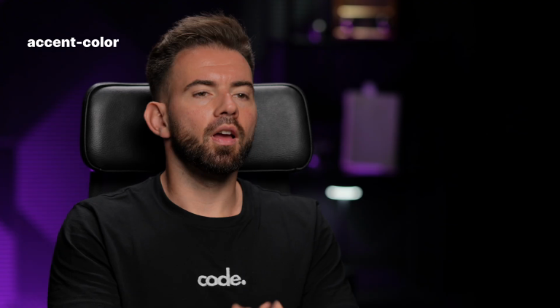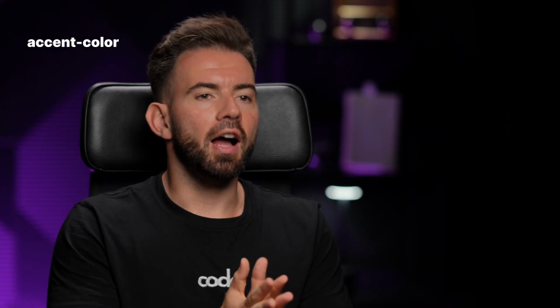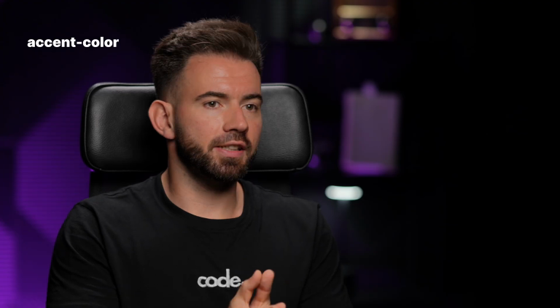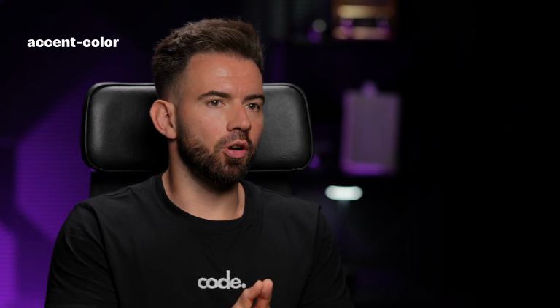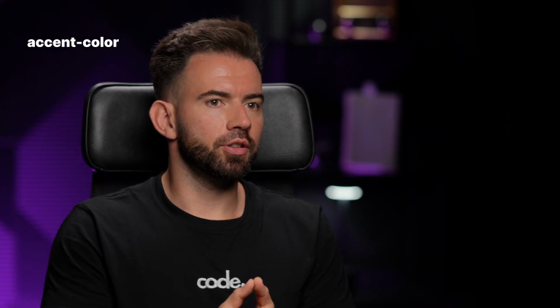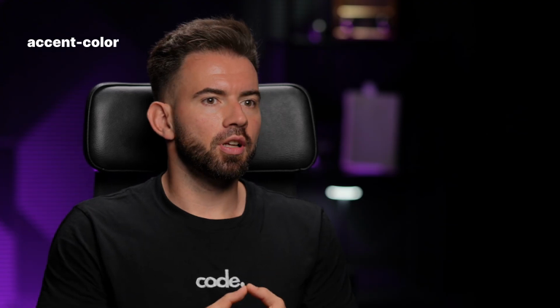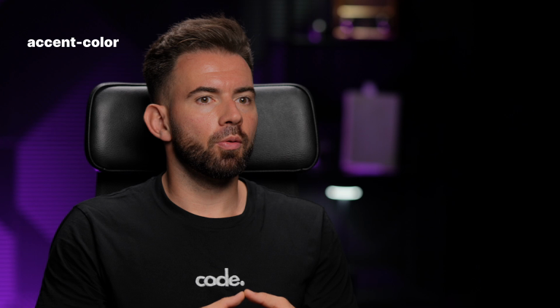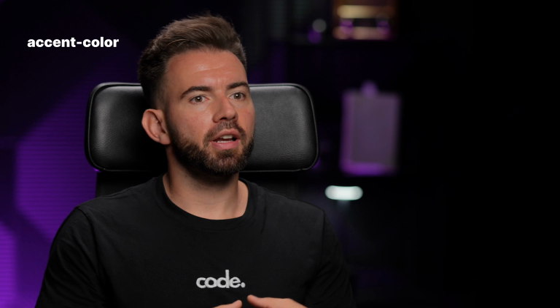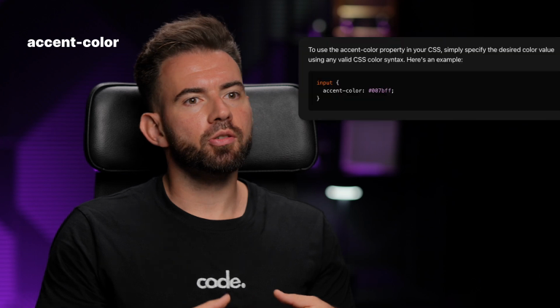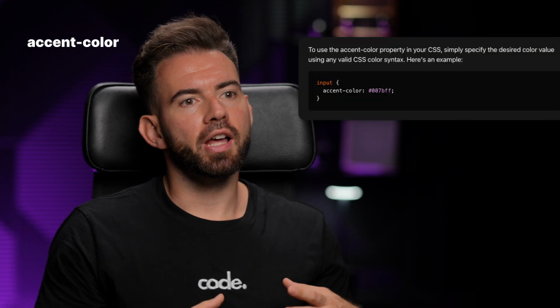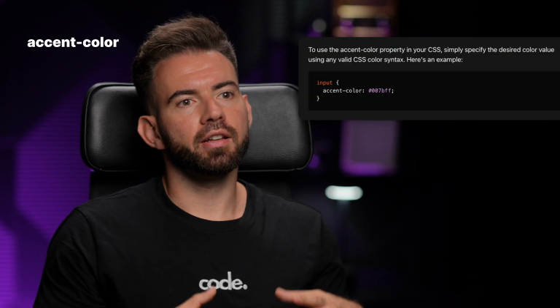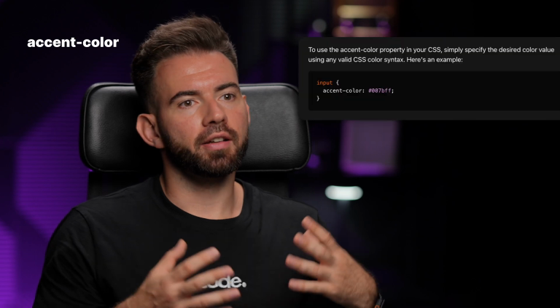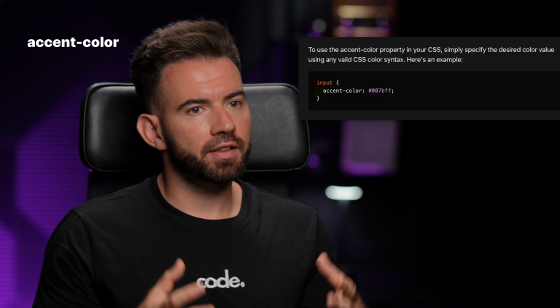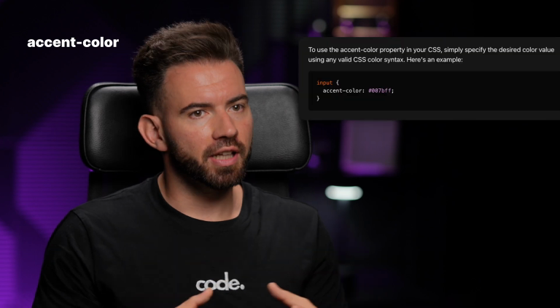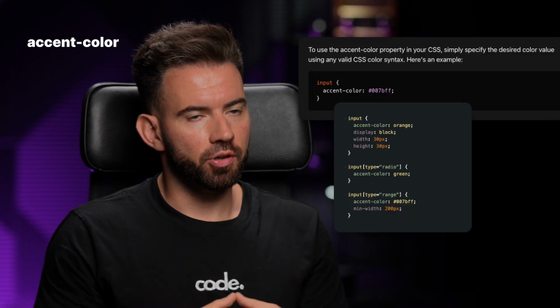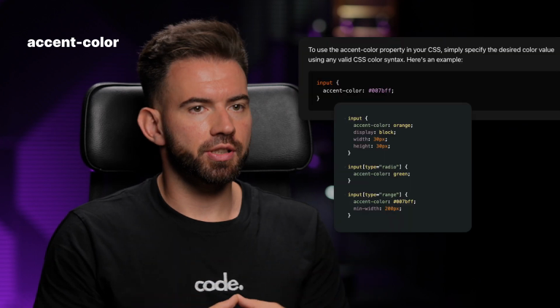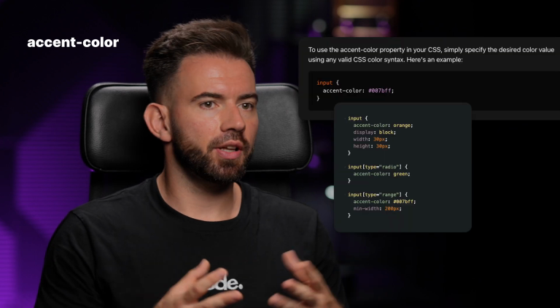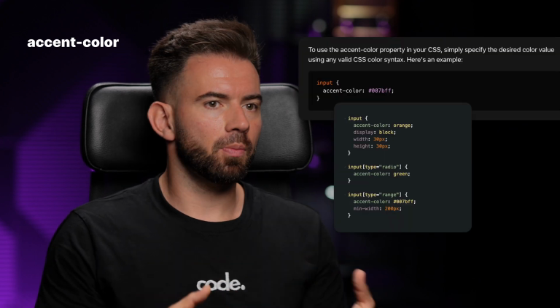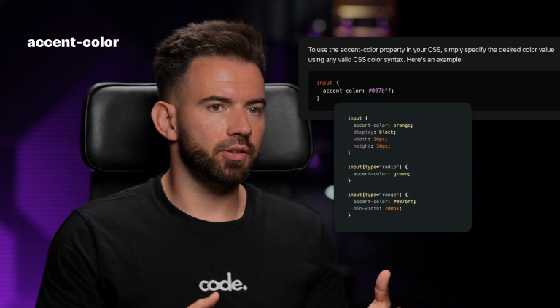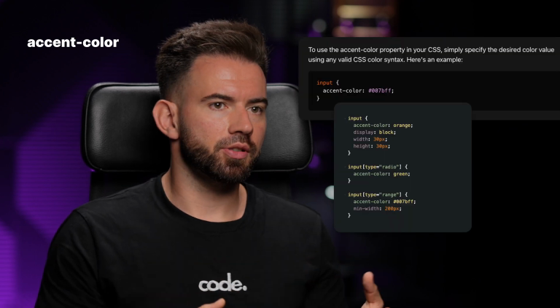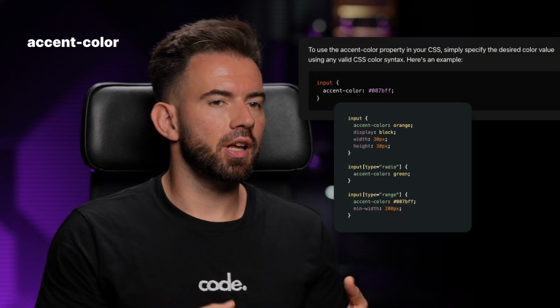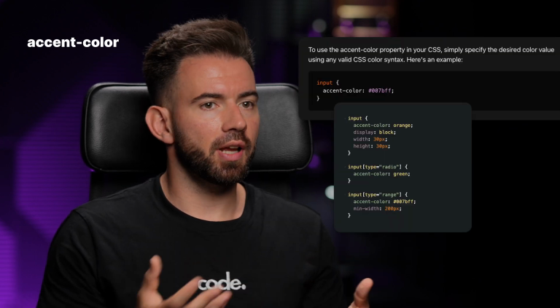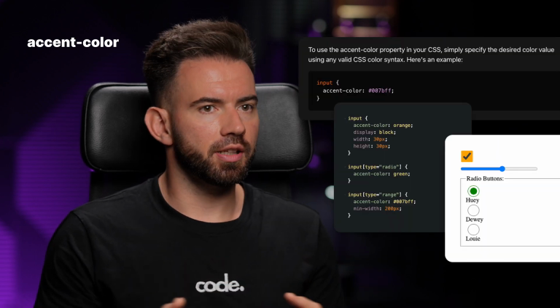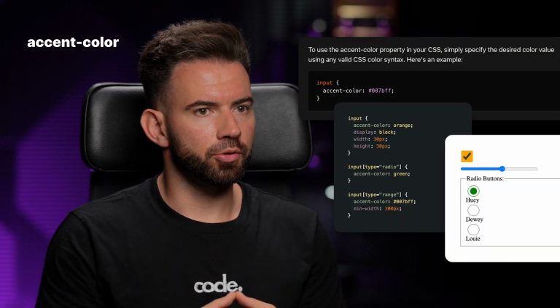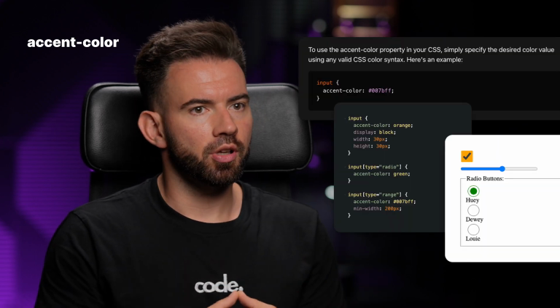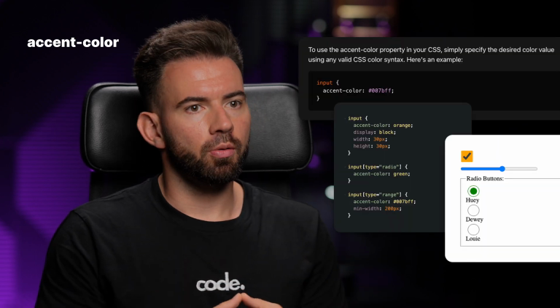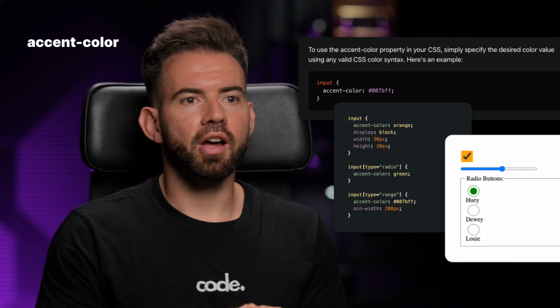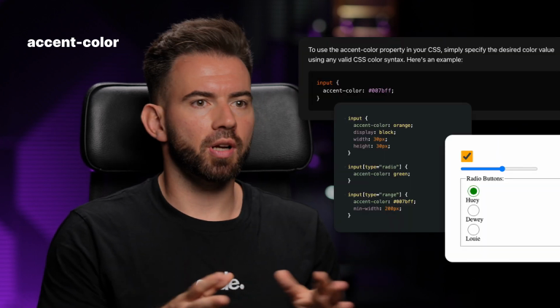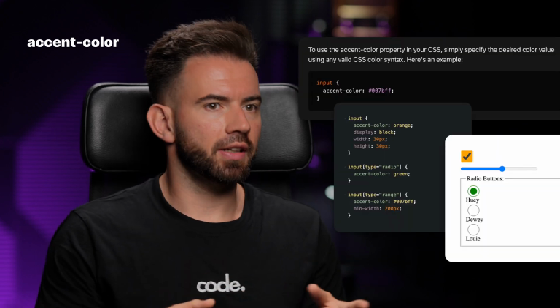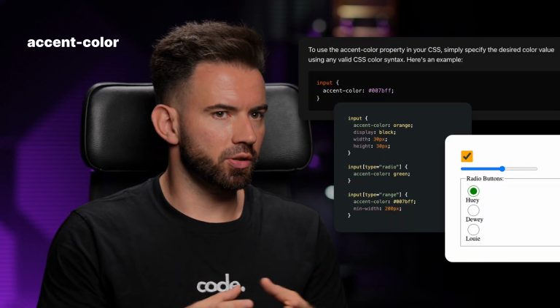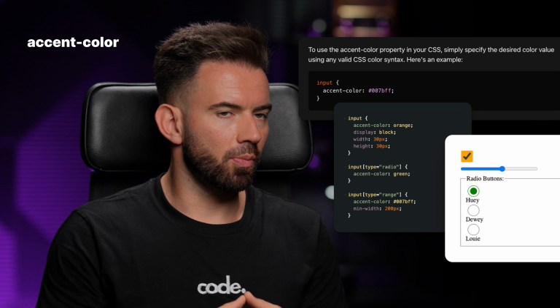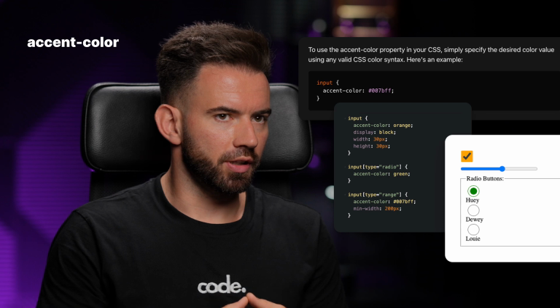Accent Color. We can now style native checkboxes, radio buttons, and range inputs without writing custom components.